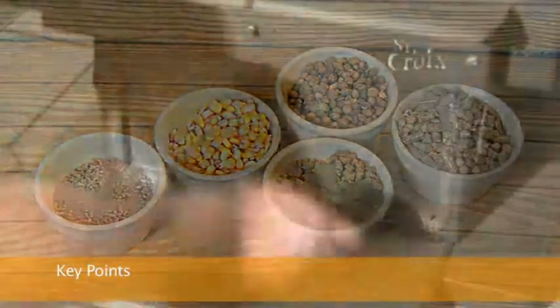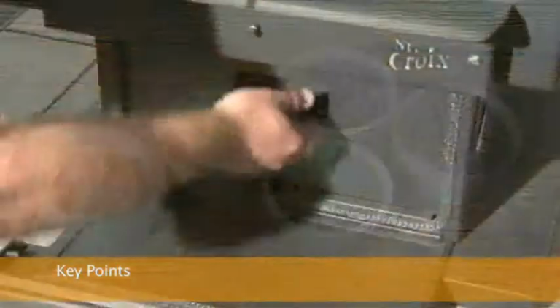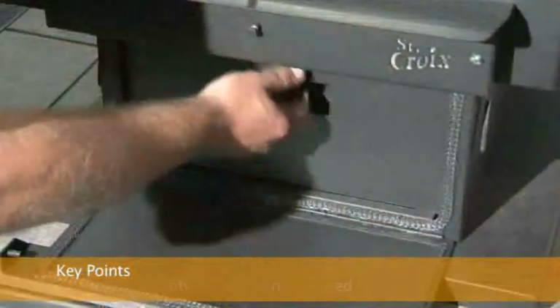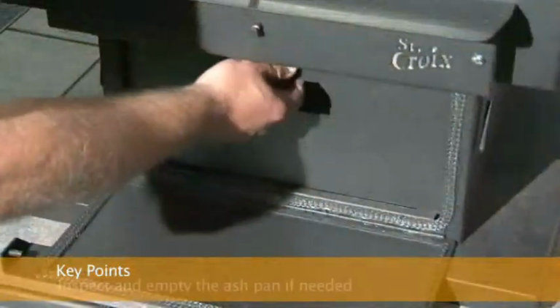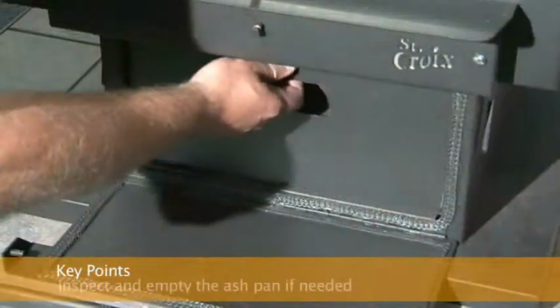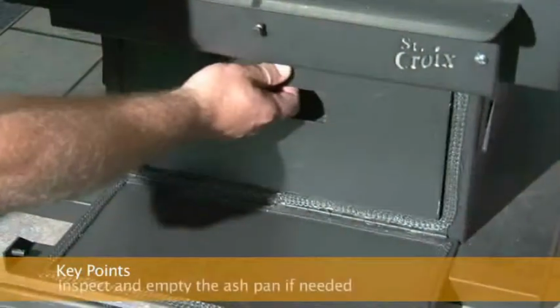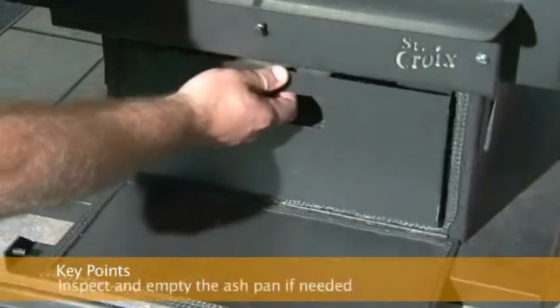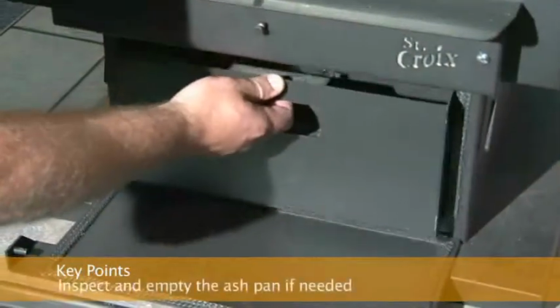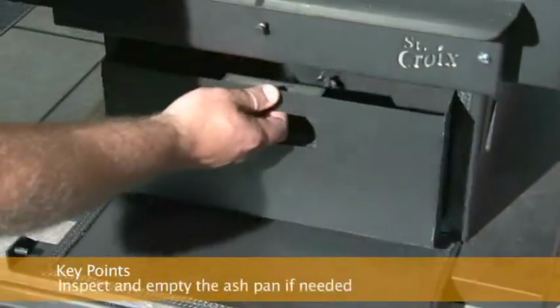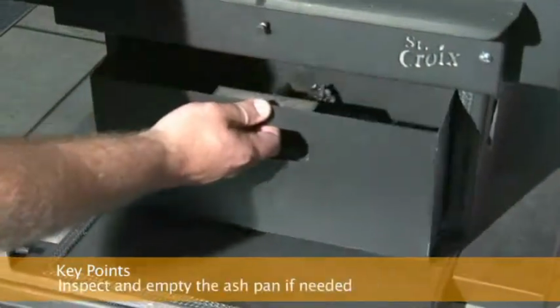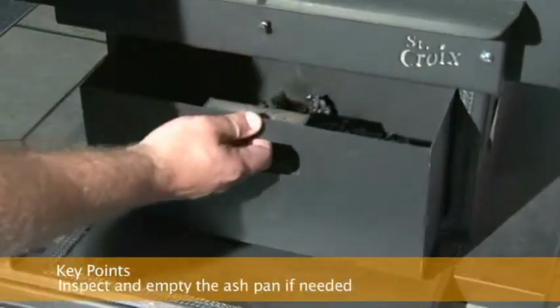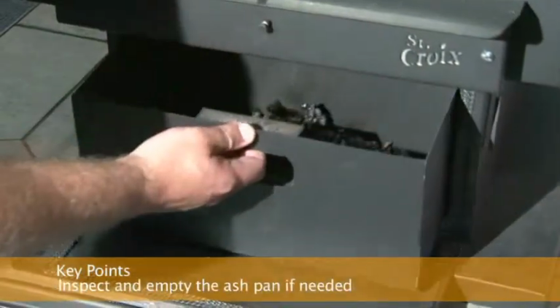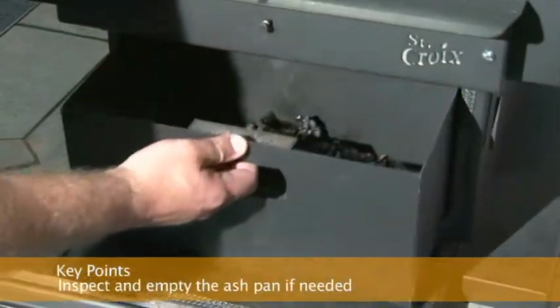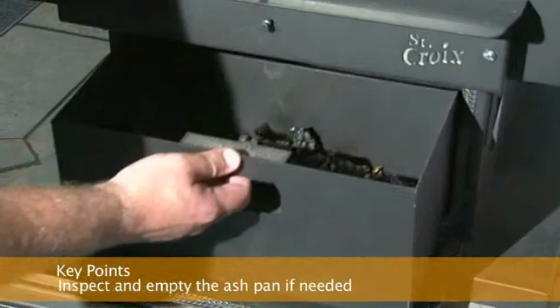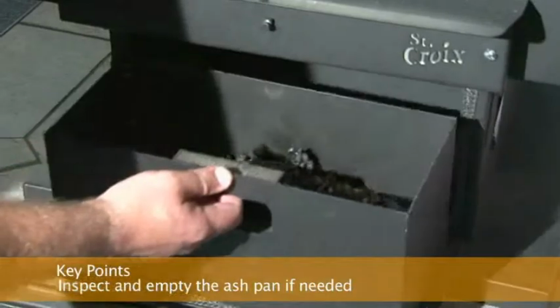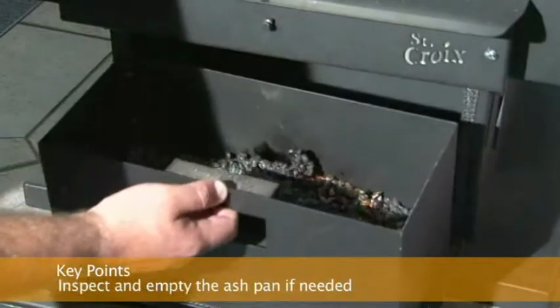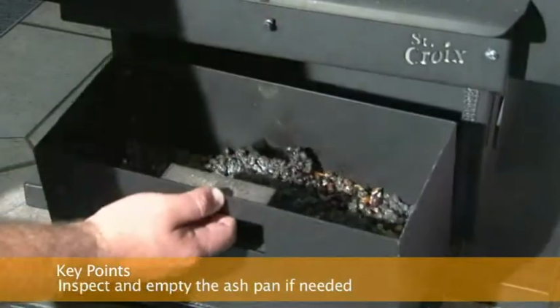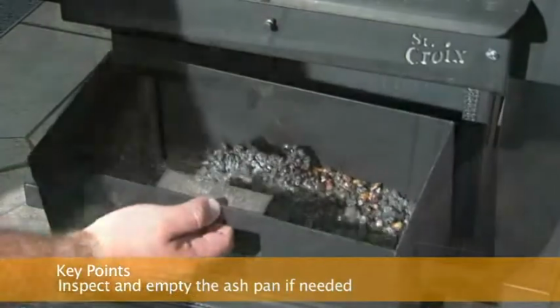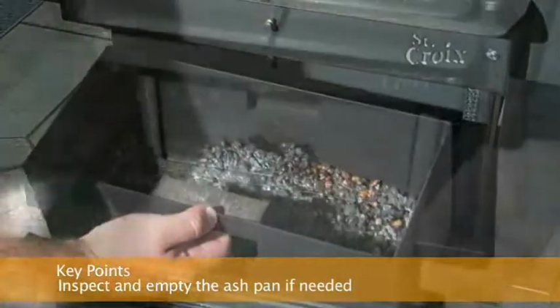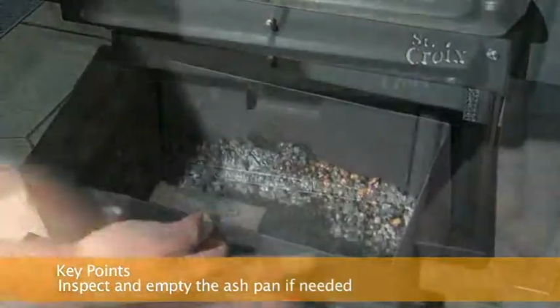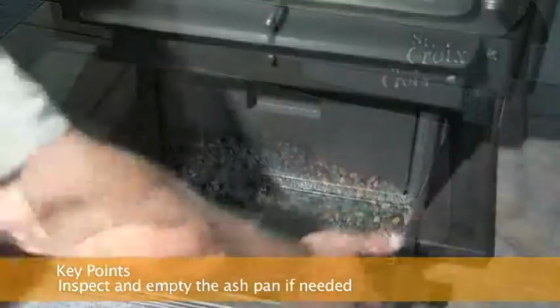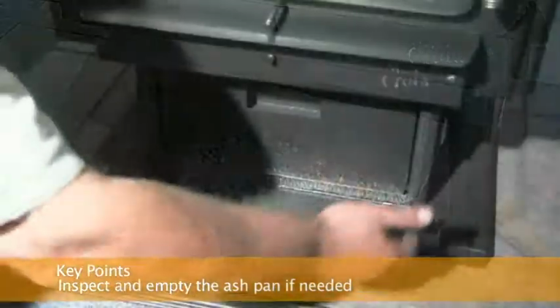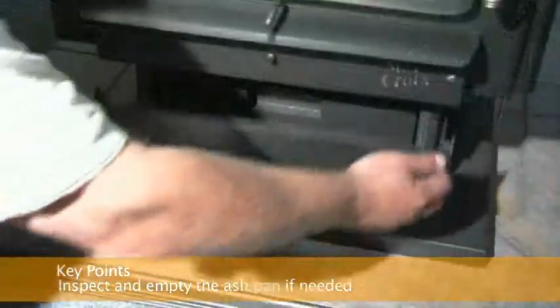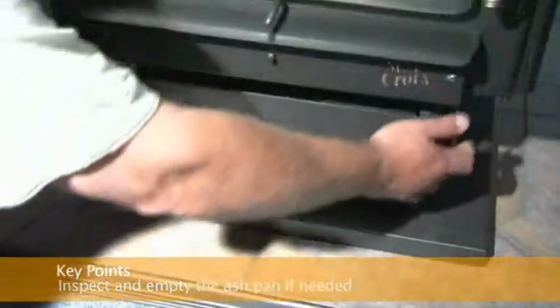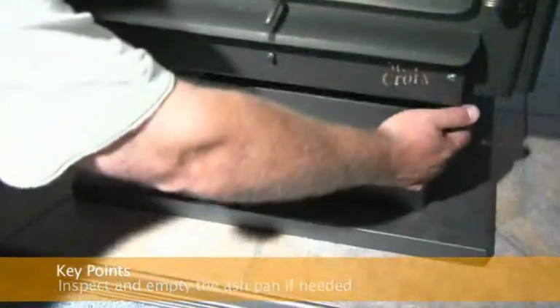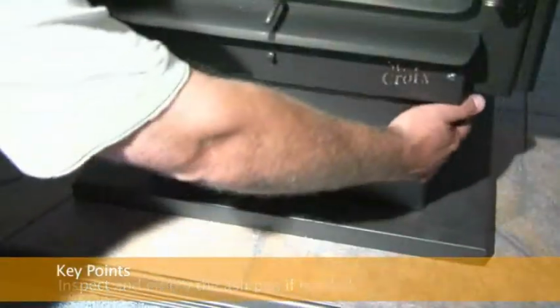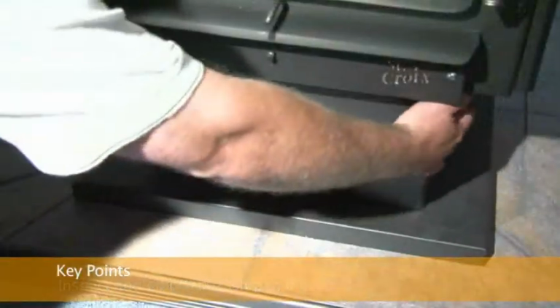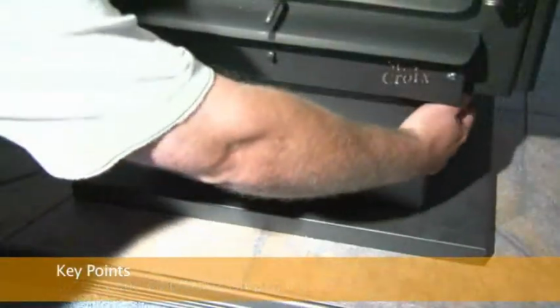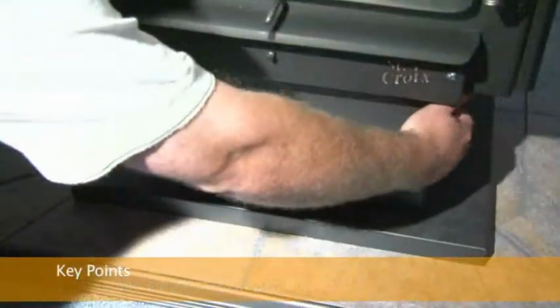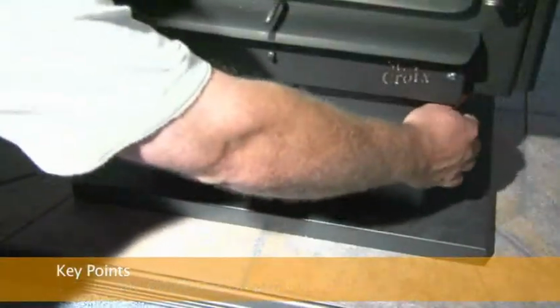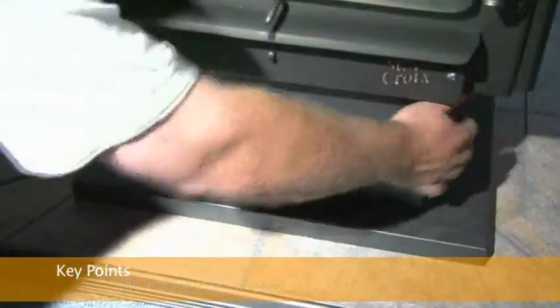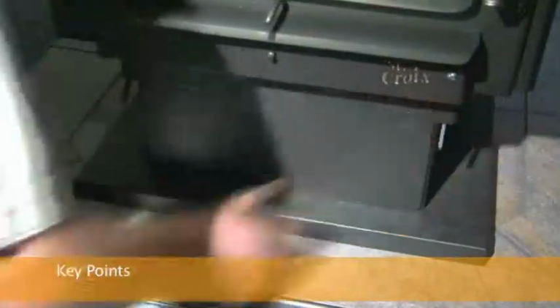Empty the ash pan when it appears full. Carefully check to make sure the ash pan door is tightly closed after each opening.